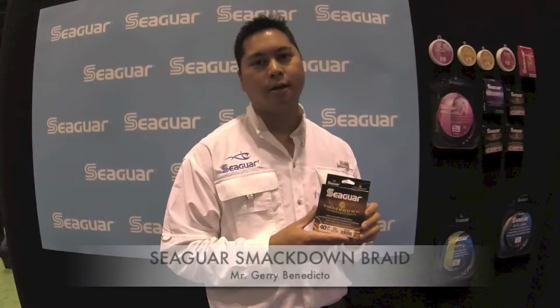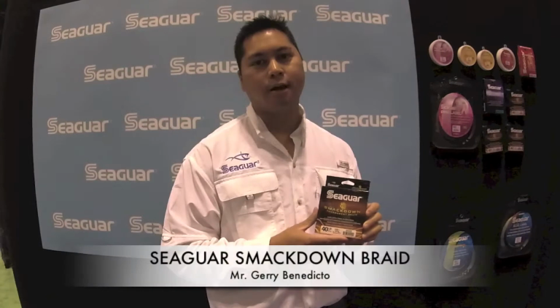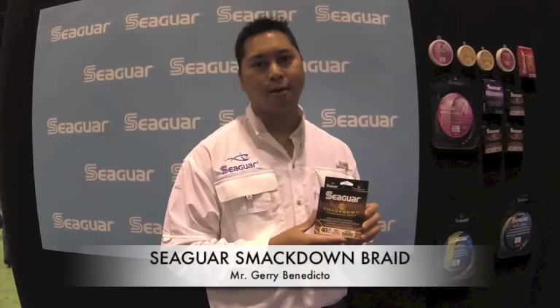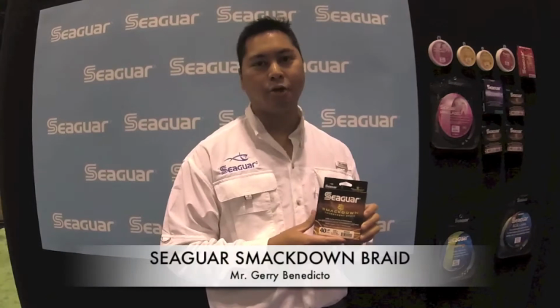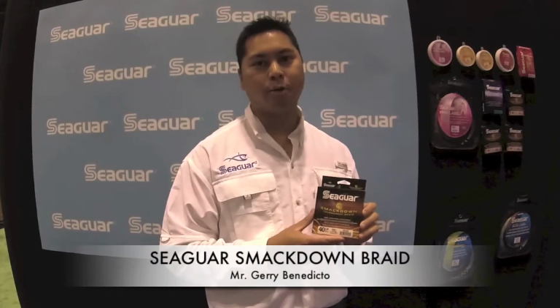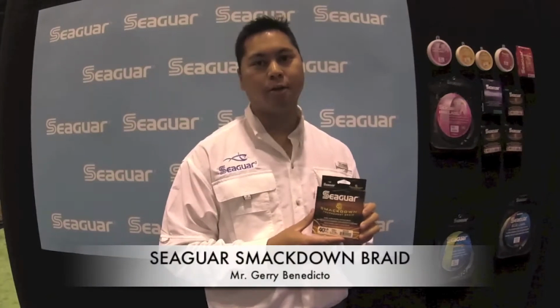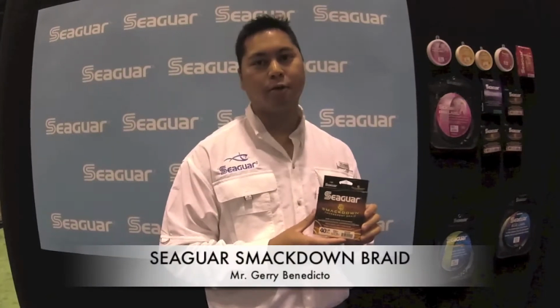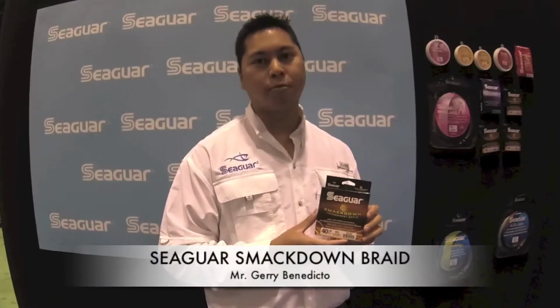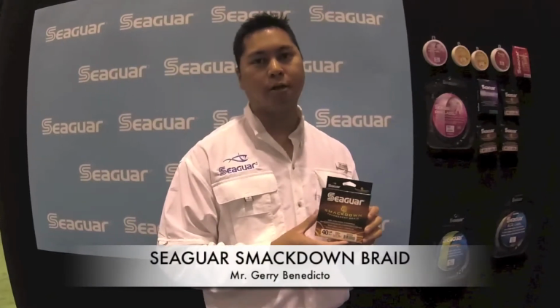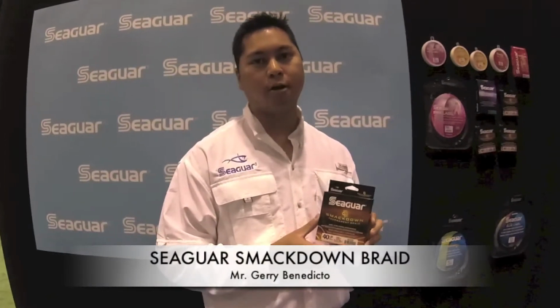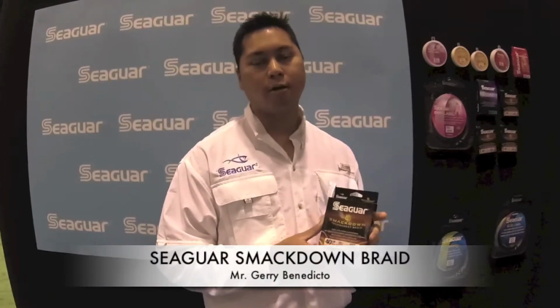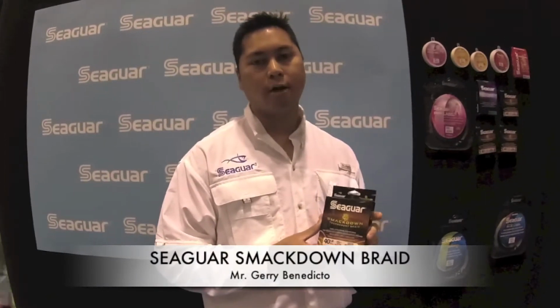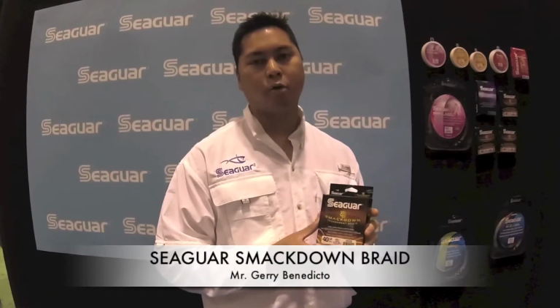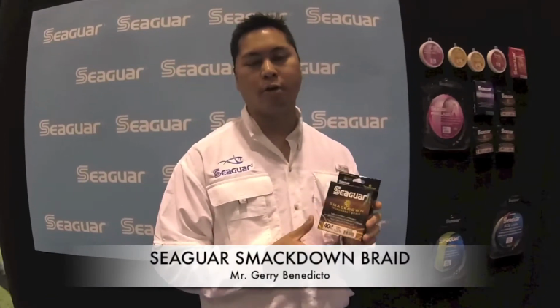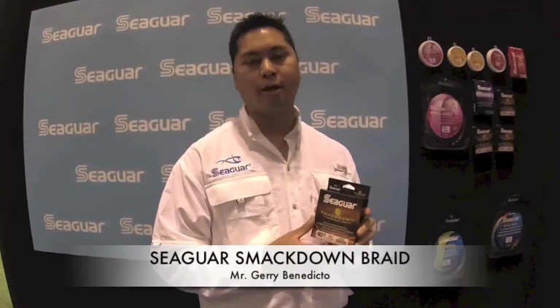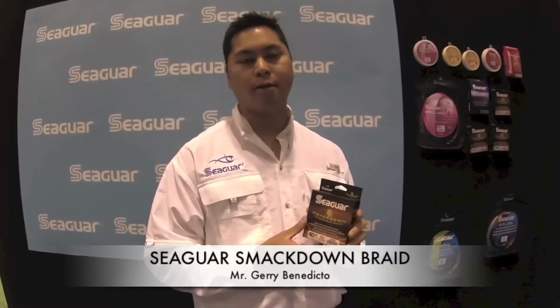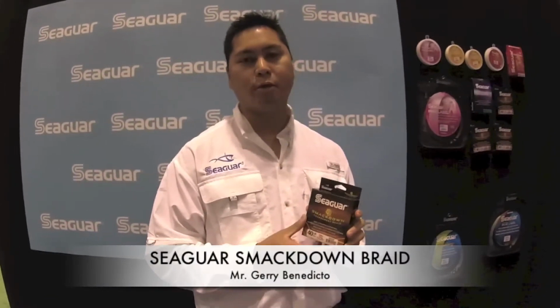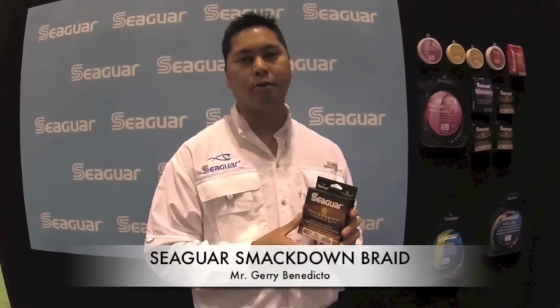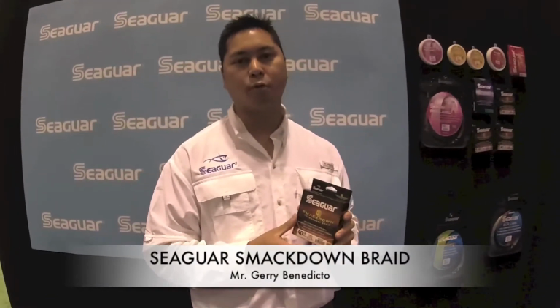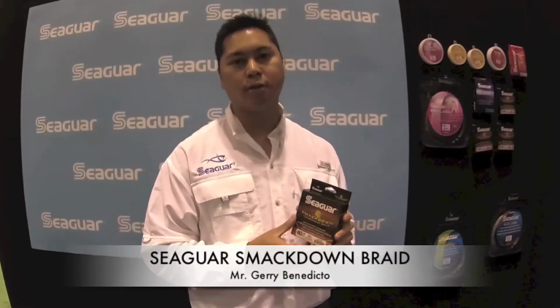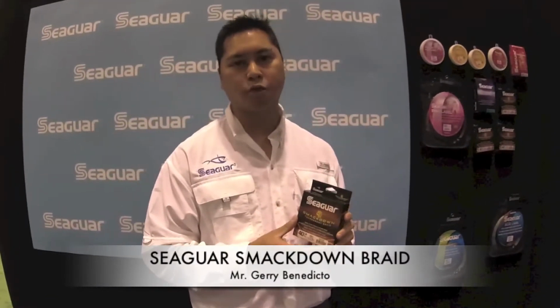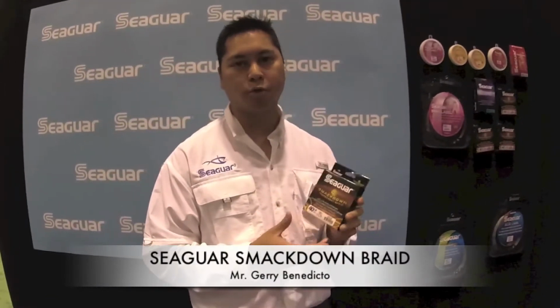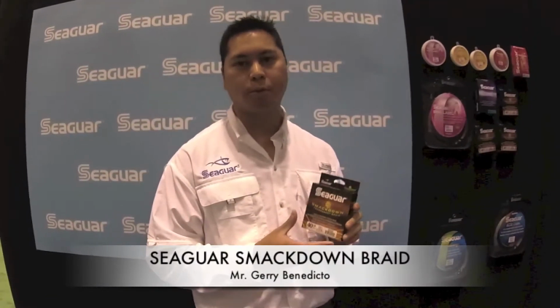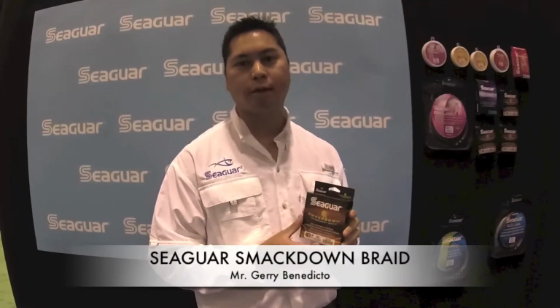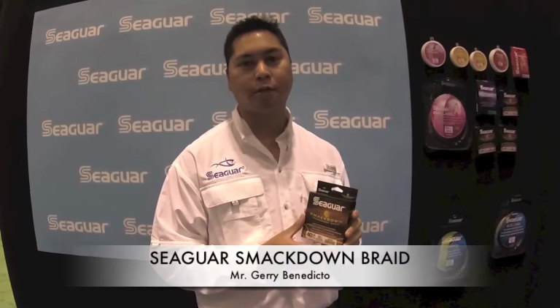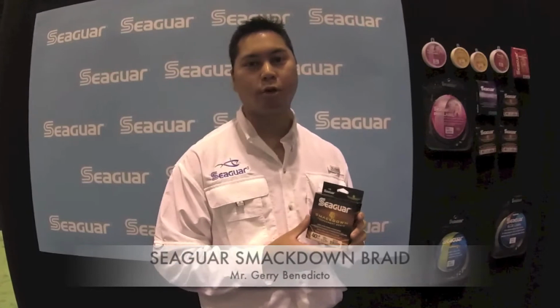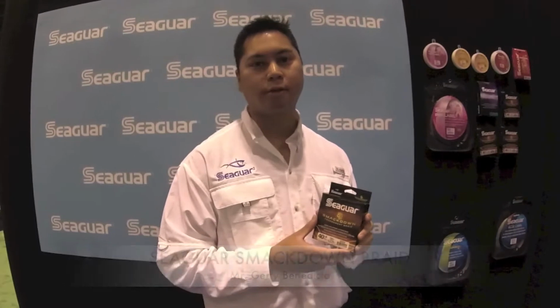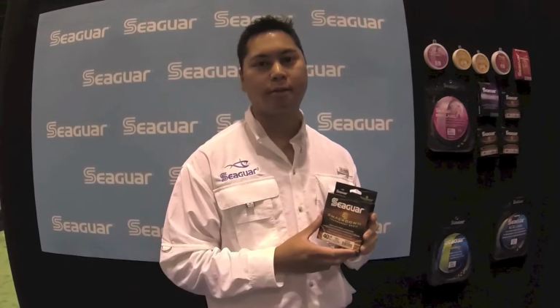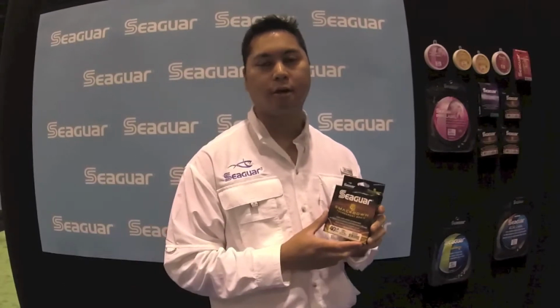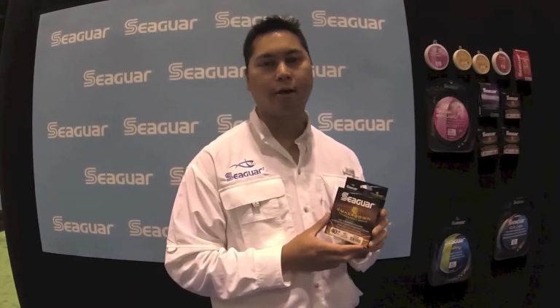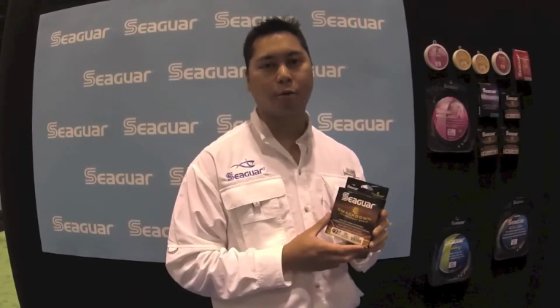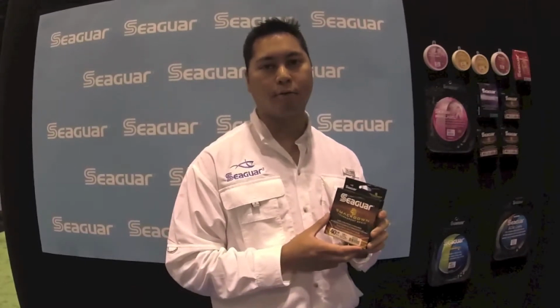Hi, I'm Jerry Benedicto from Seaguar, and we're here at ICAST 2014 to show you some of the latest and greatest that Seaguar has to offer.